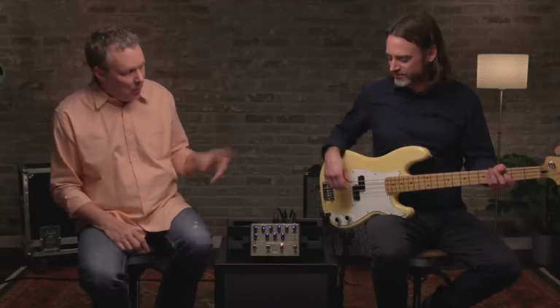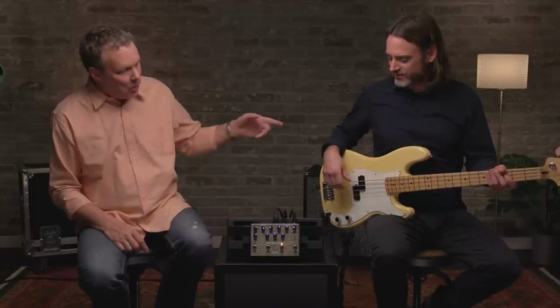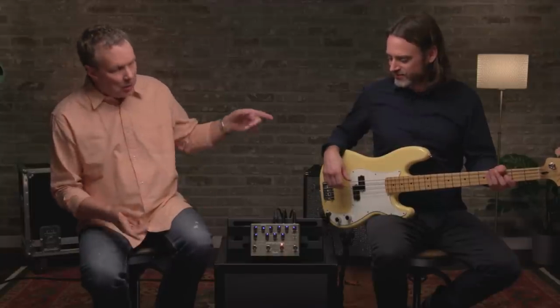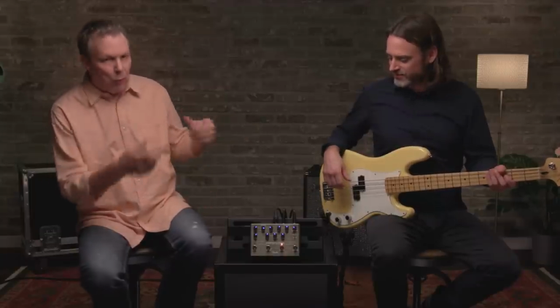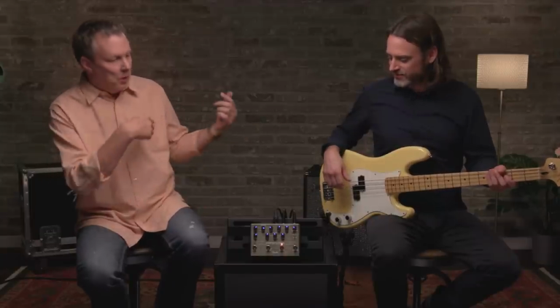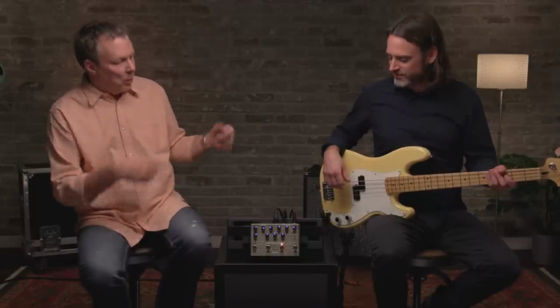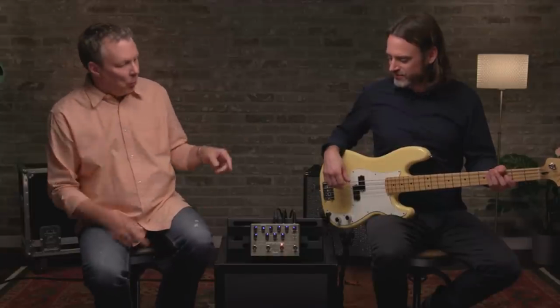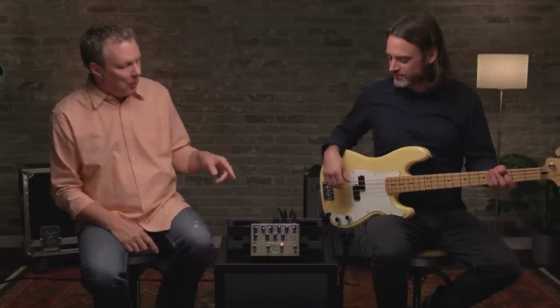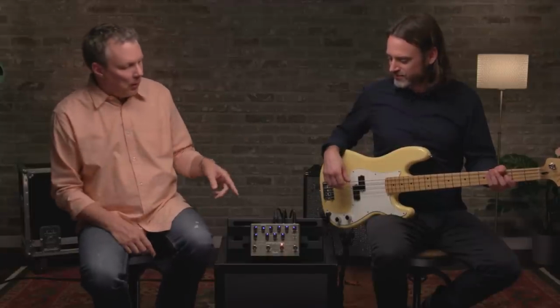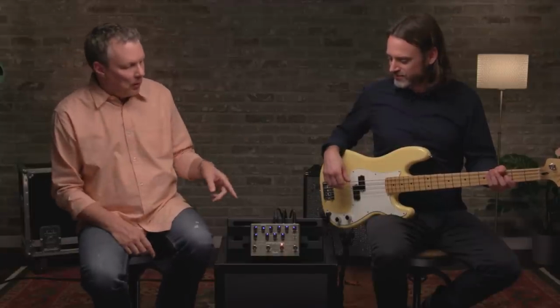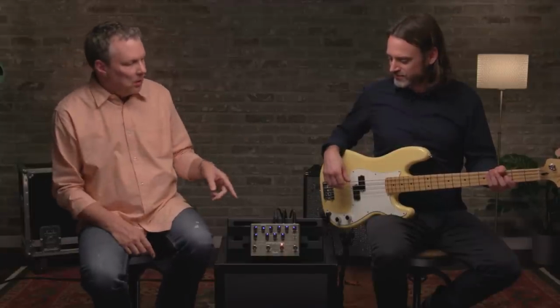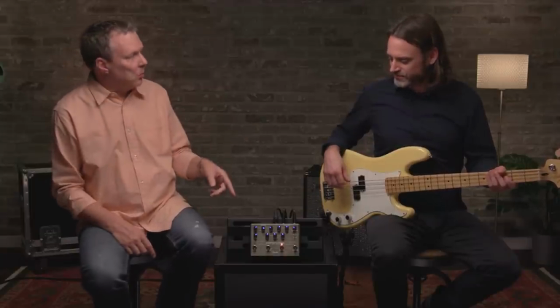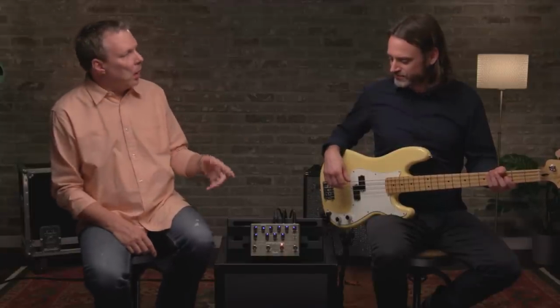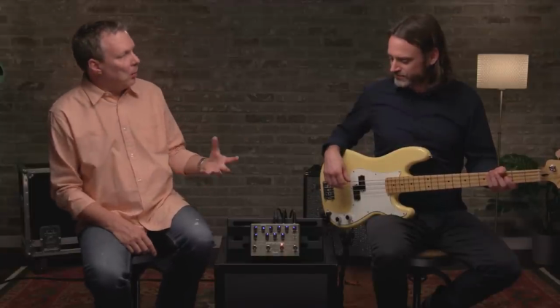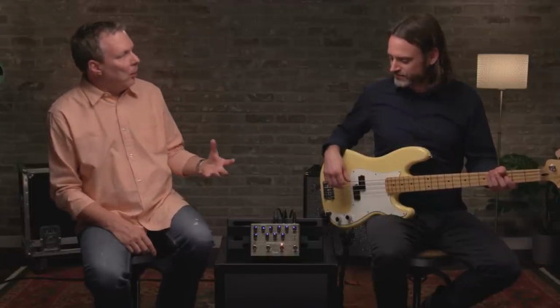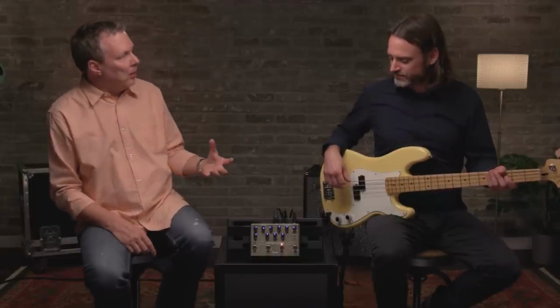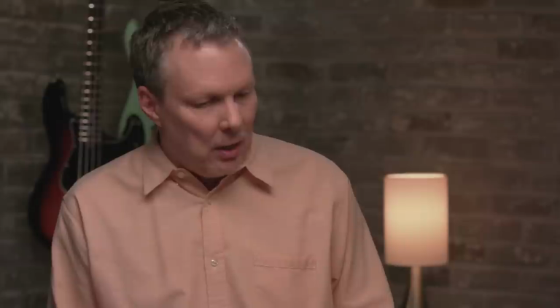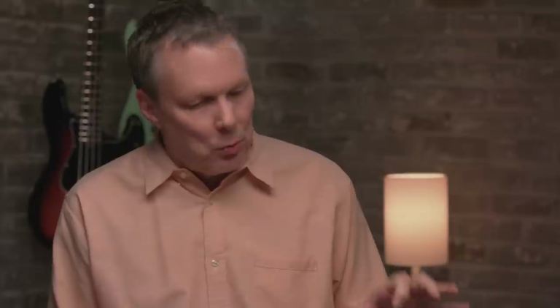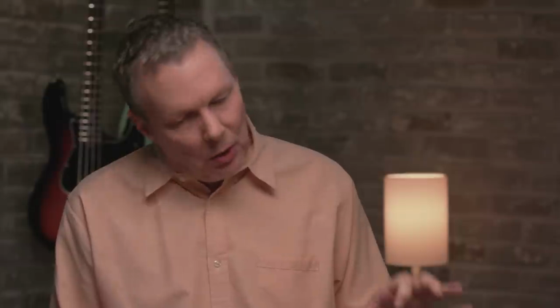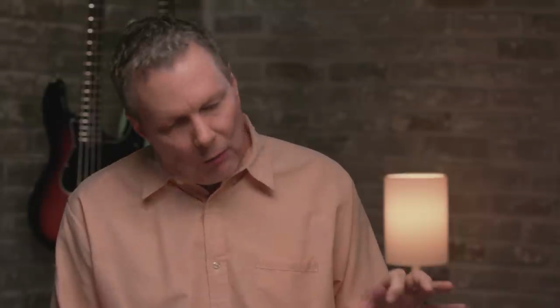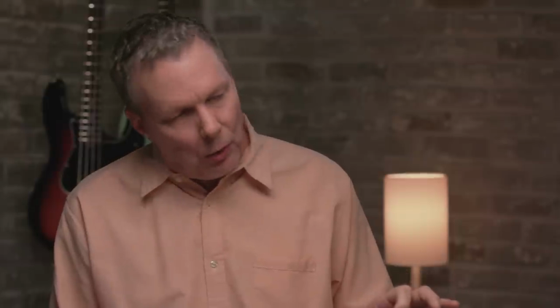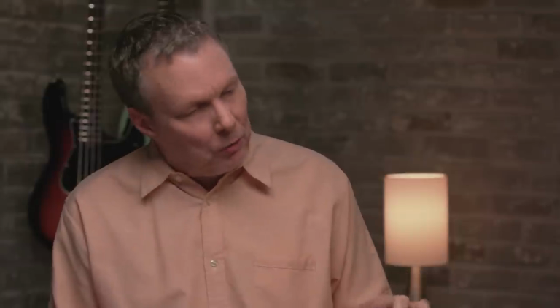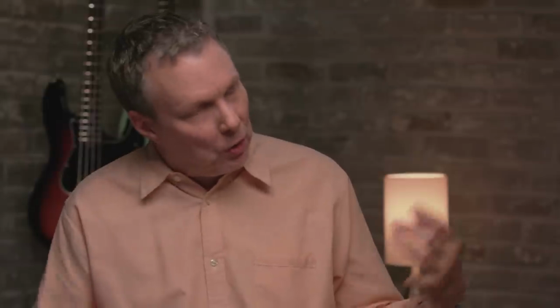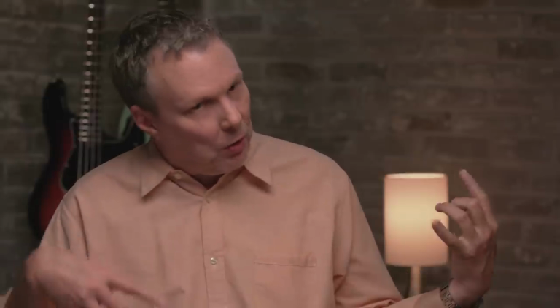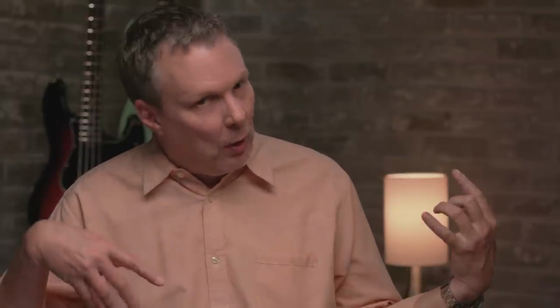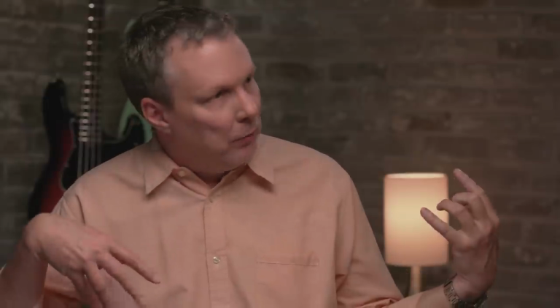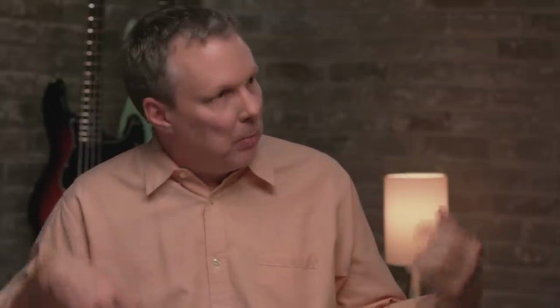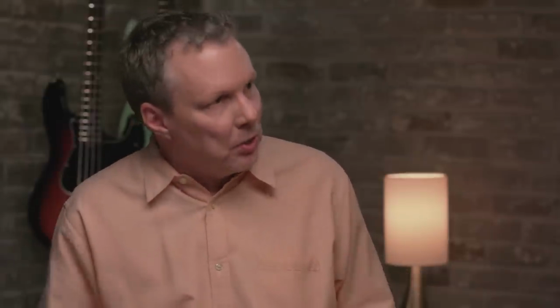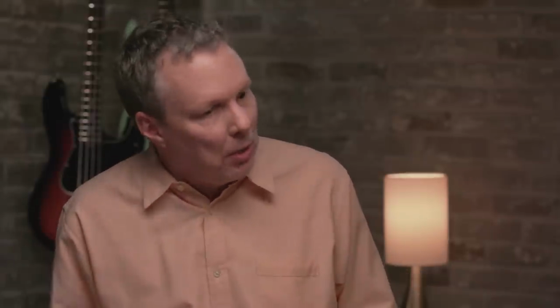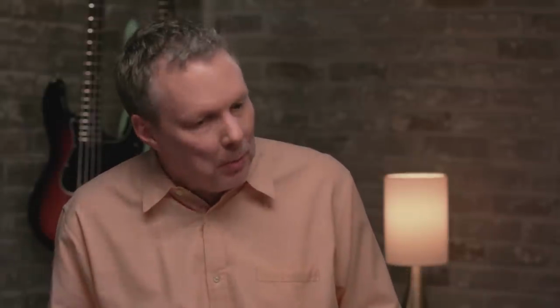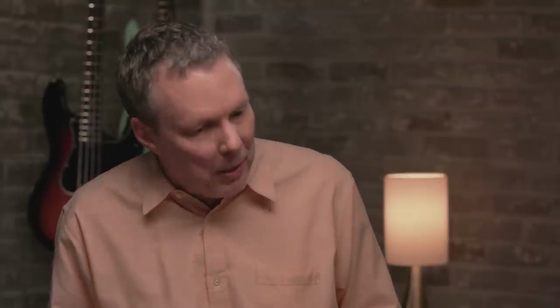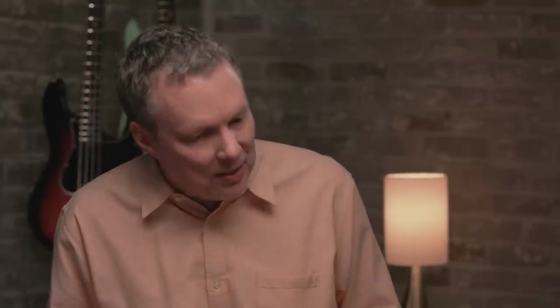The other thing is it doesn't rob the low end. Alex is really careful to preserve all the low end fundamental stuff from the bass.